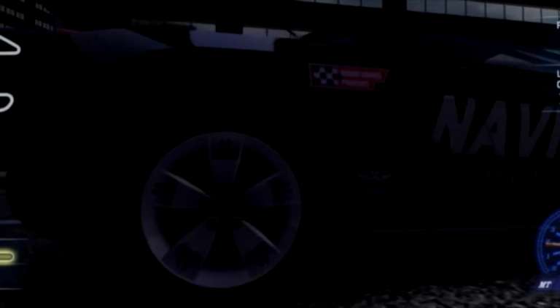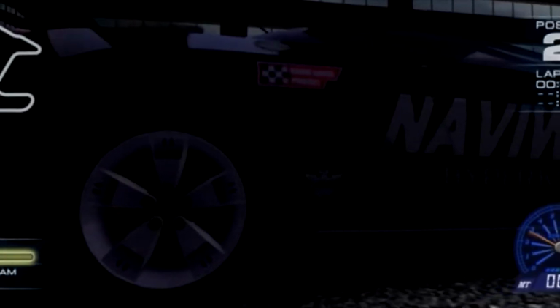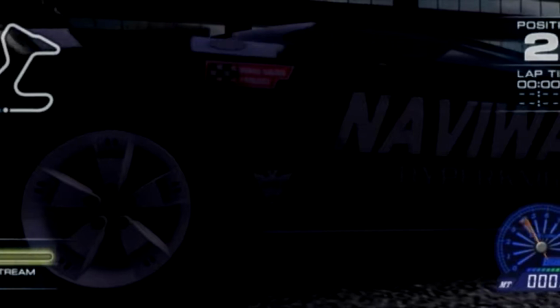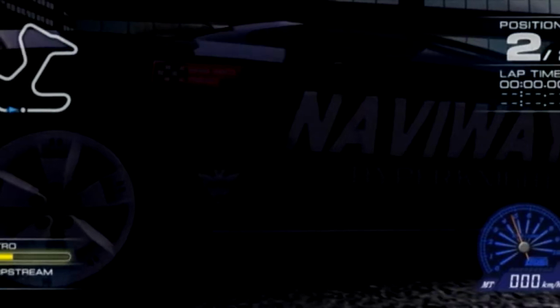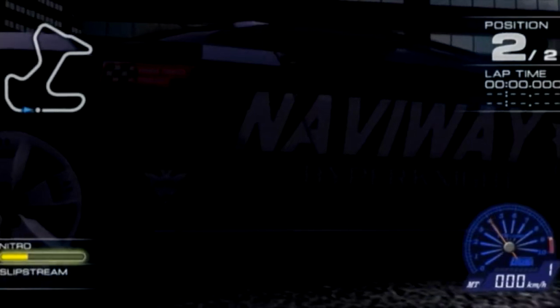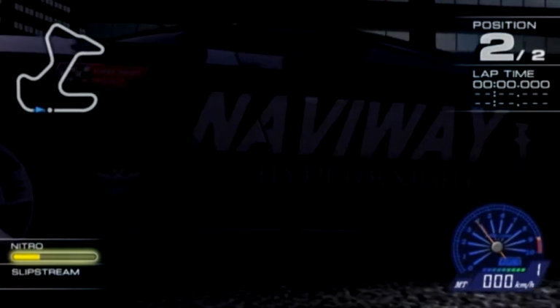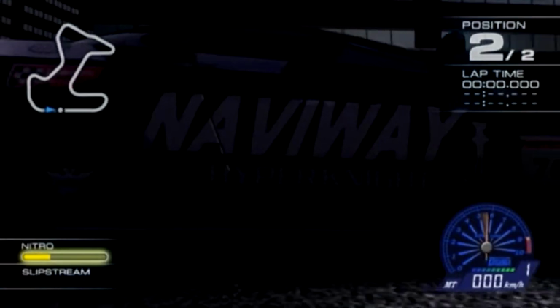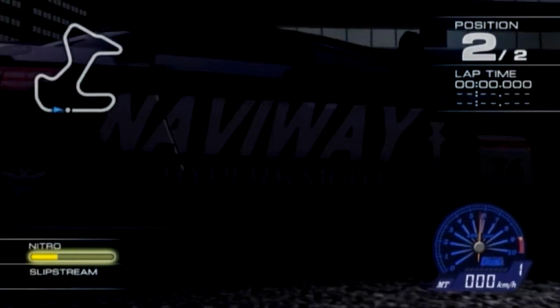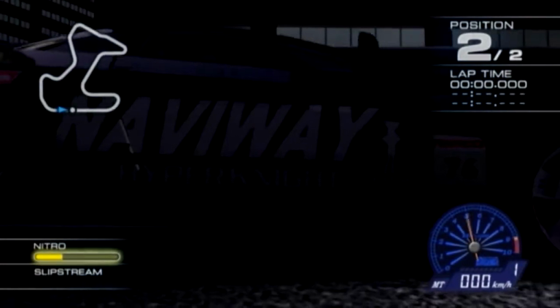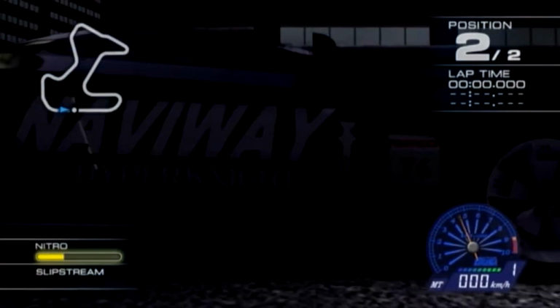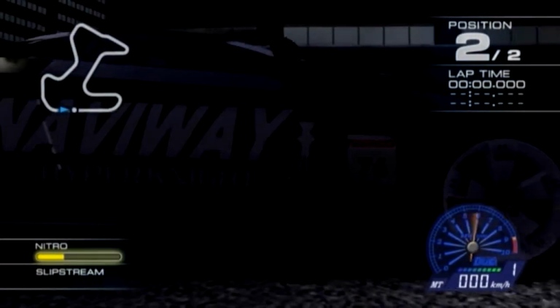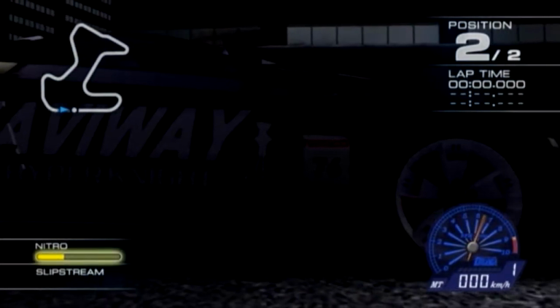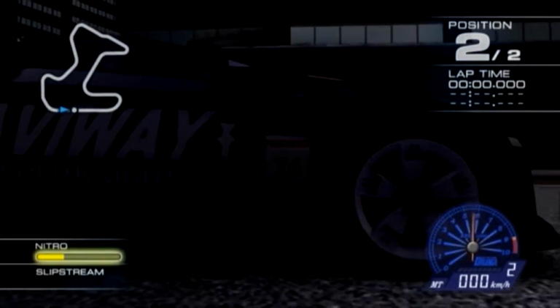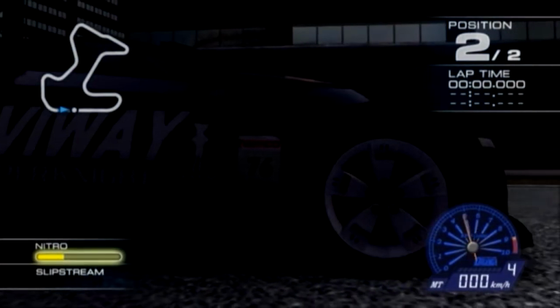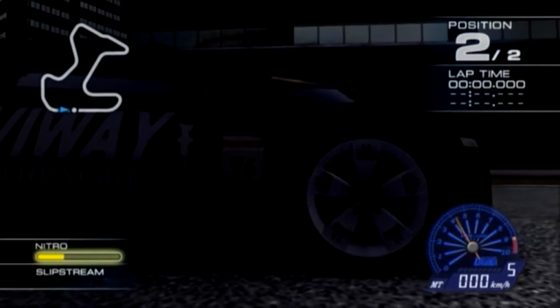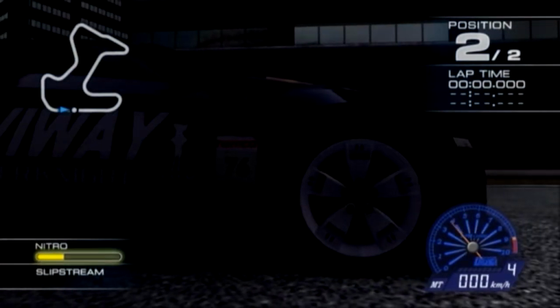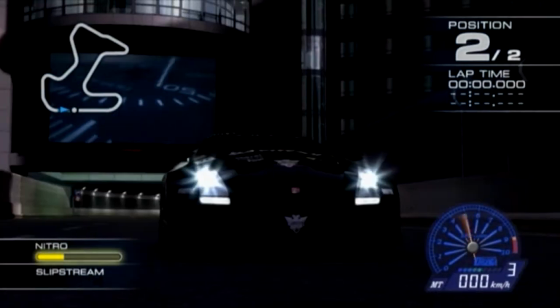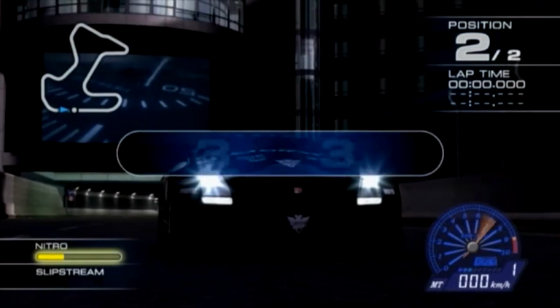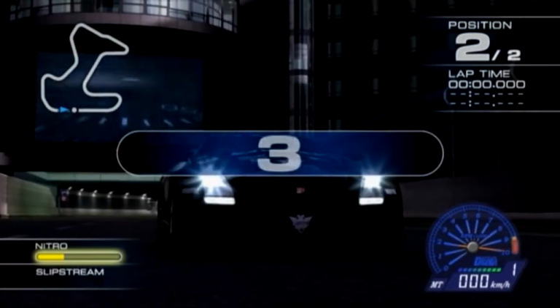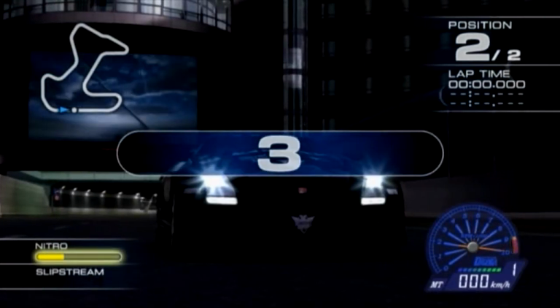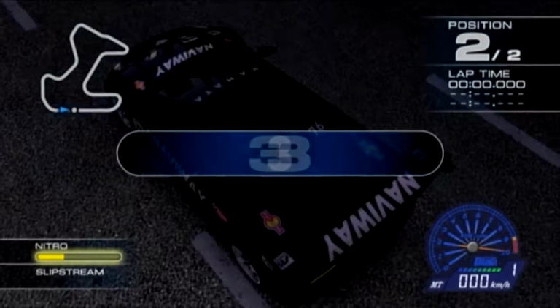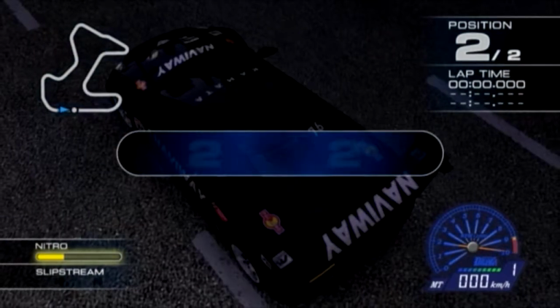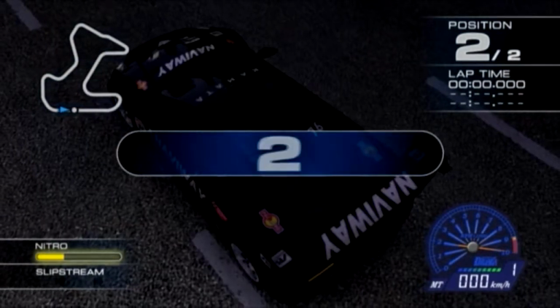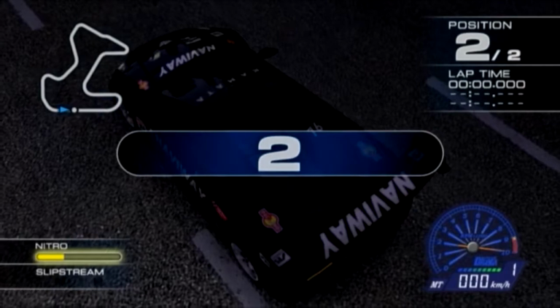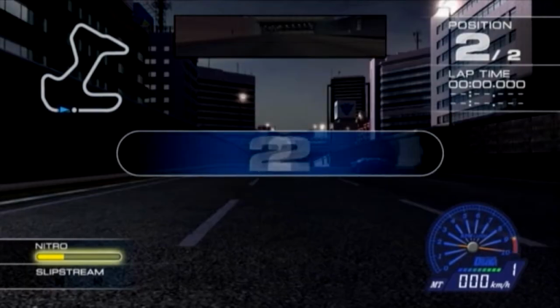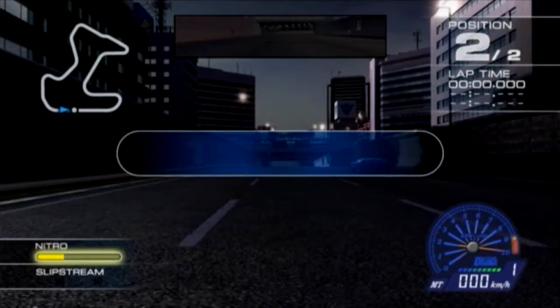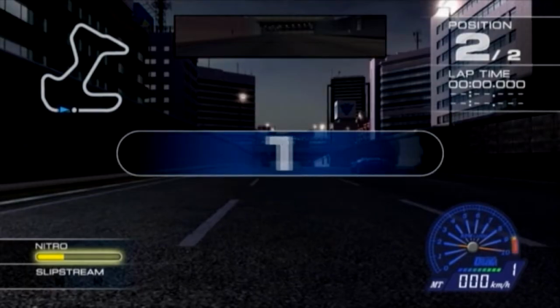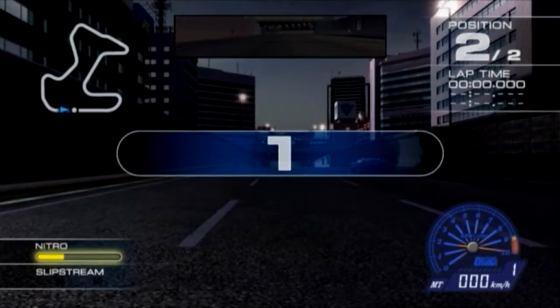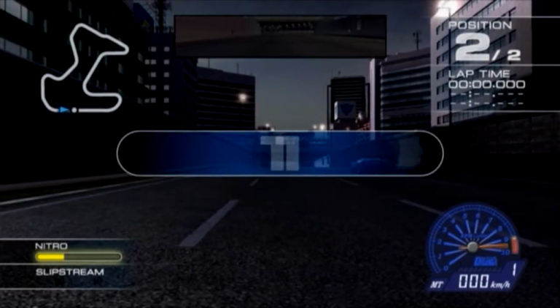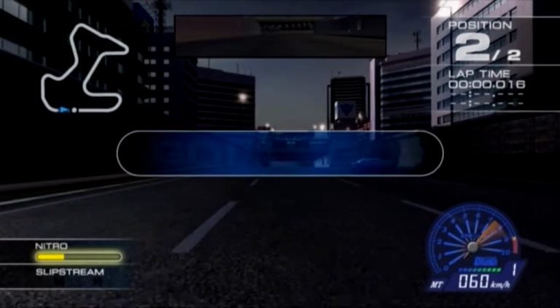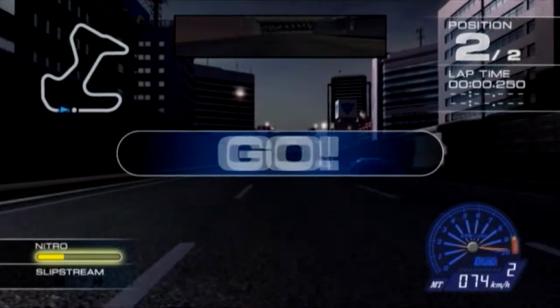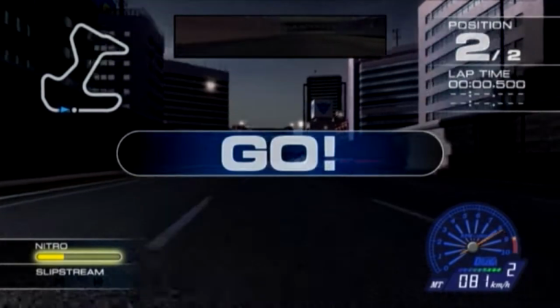Okay, the race is about to start. Three, two, one, go!